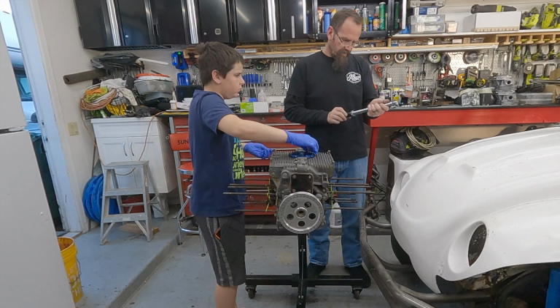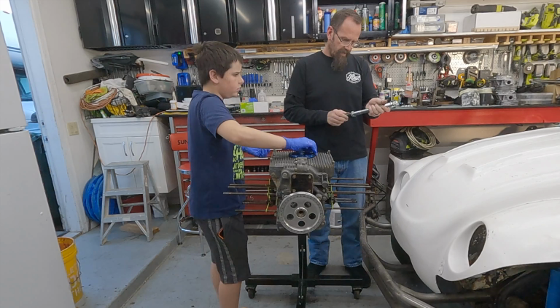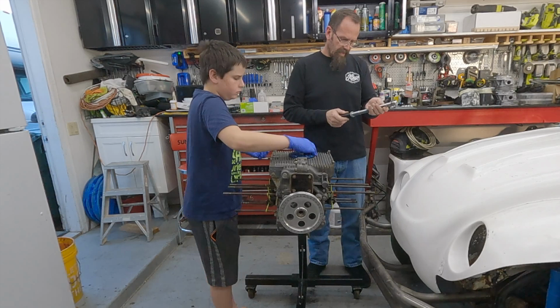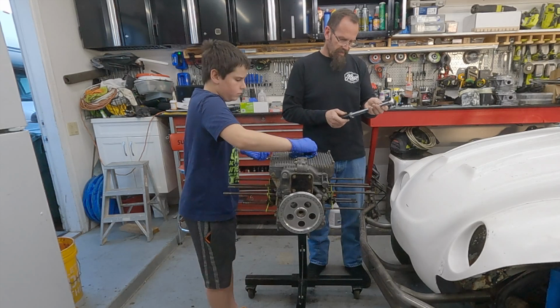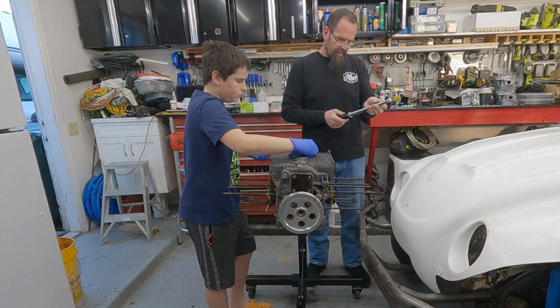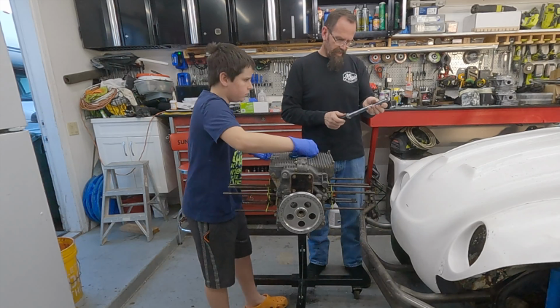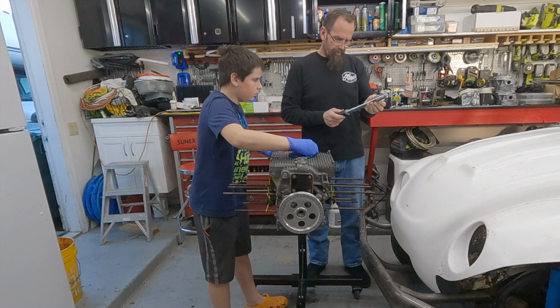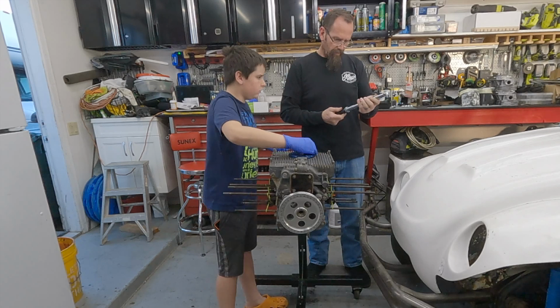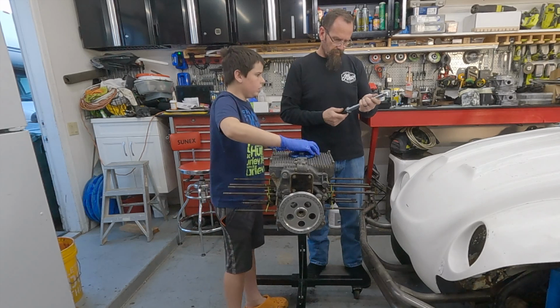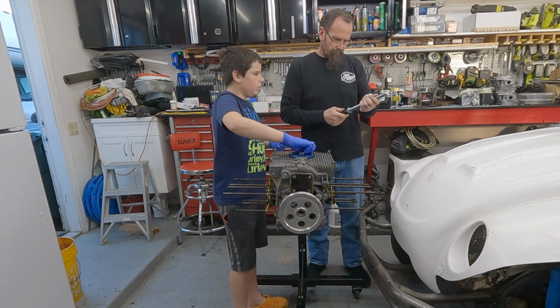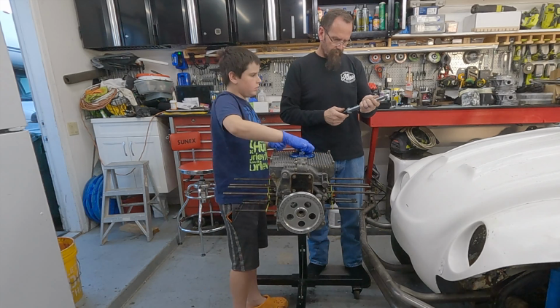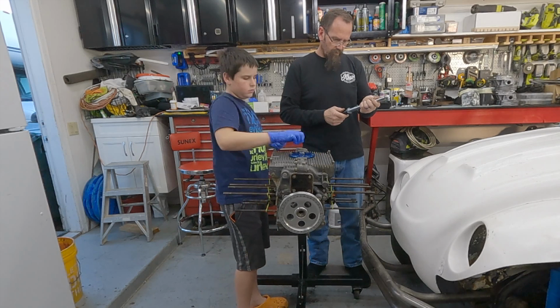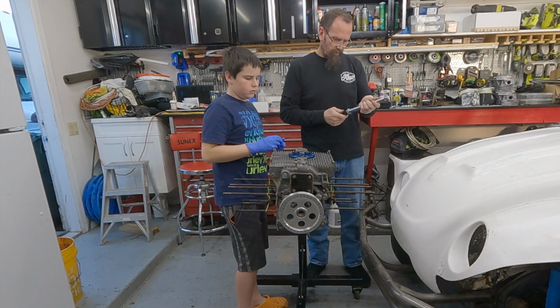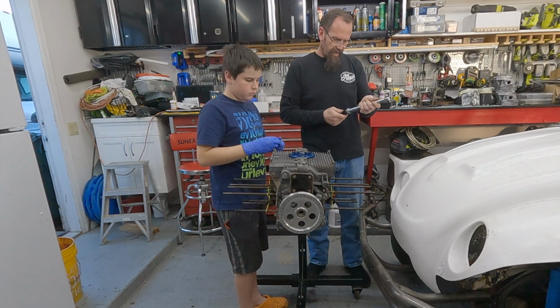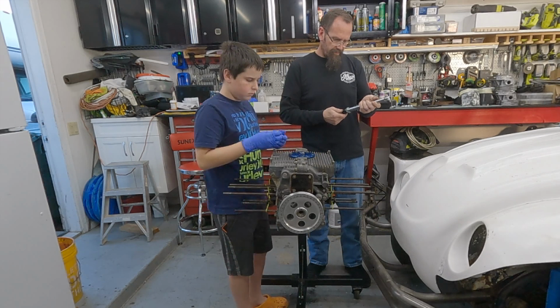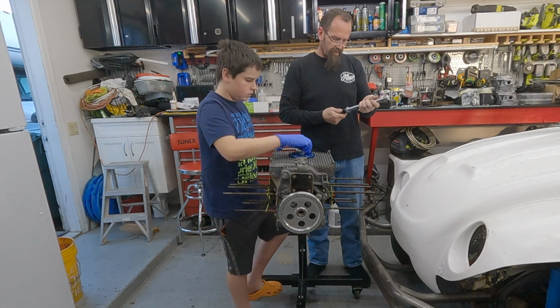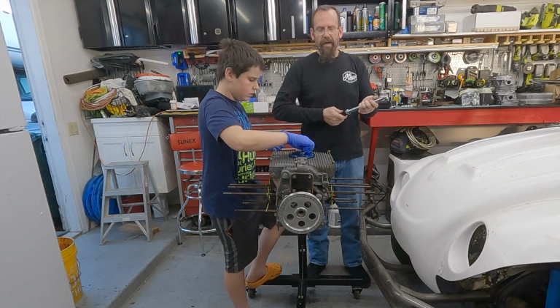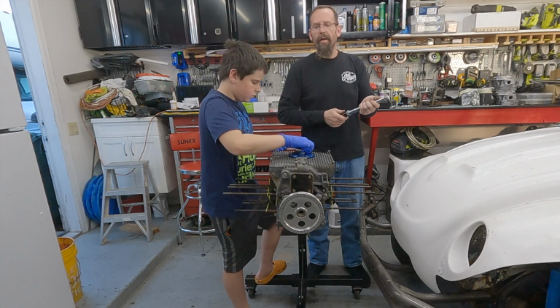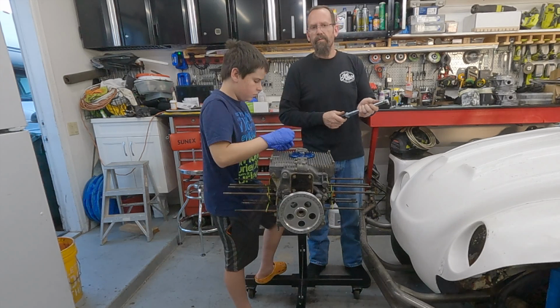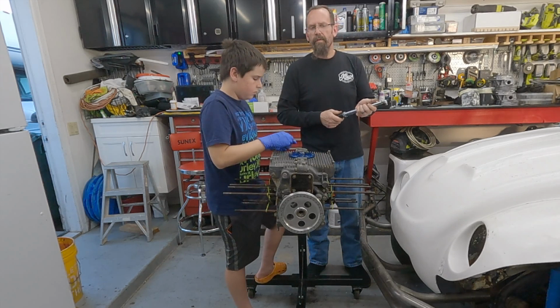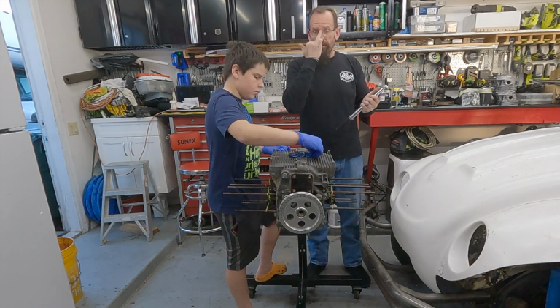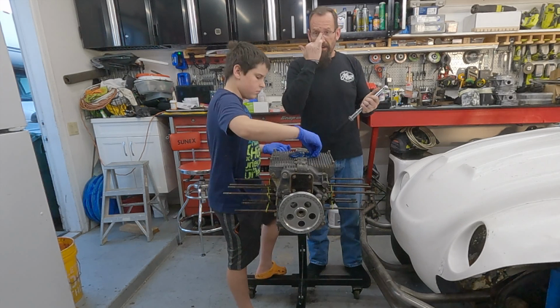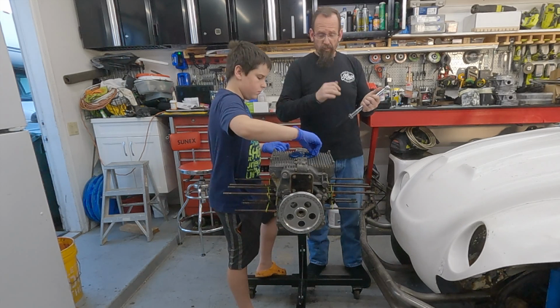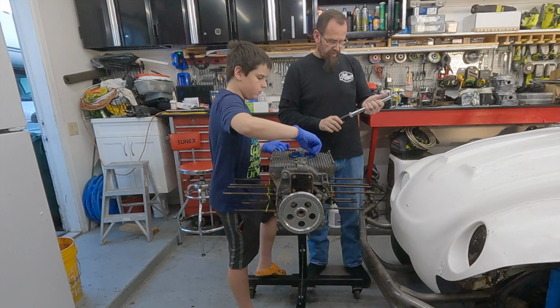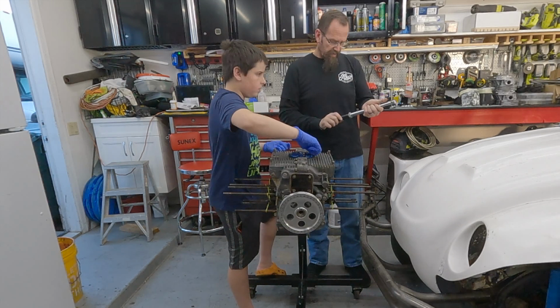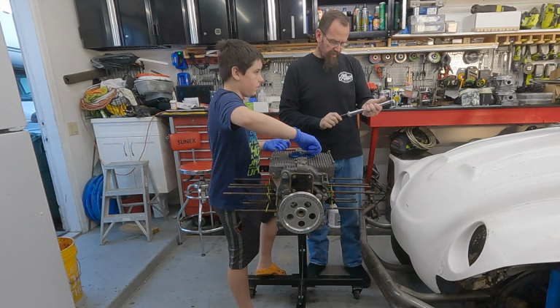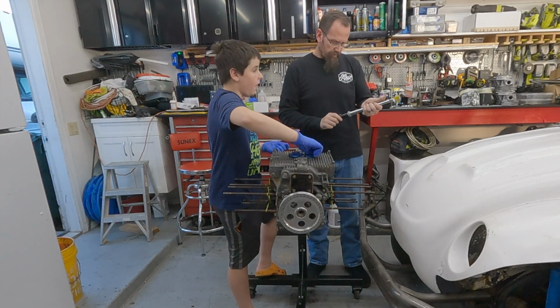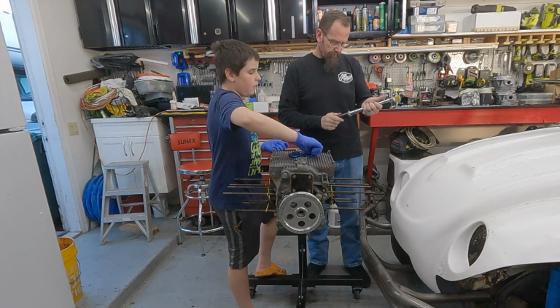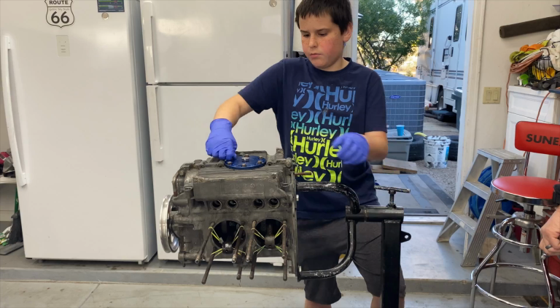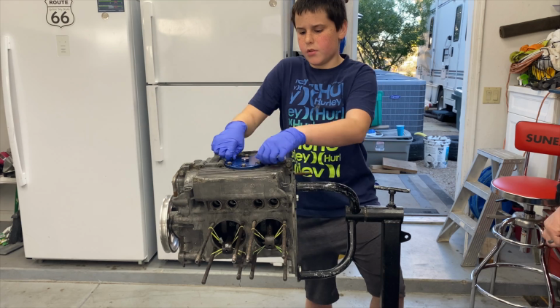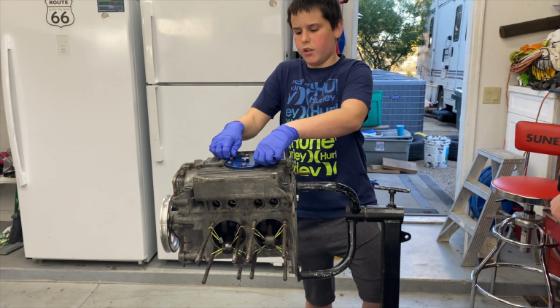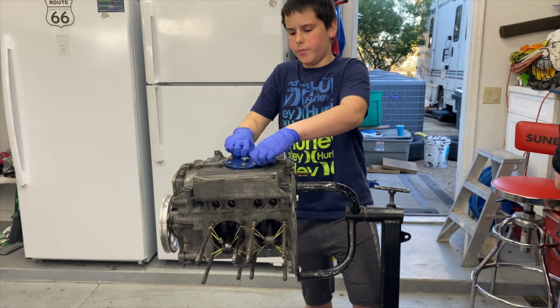This thing is in inch pounds. So five times 12 would be 60. Got all of them.